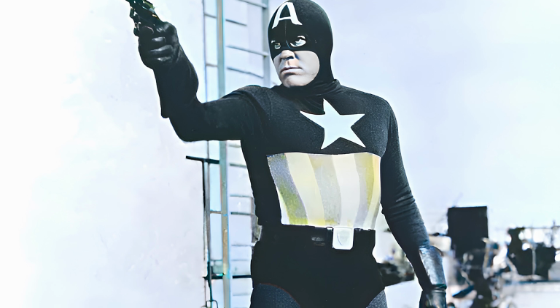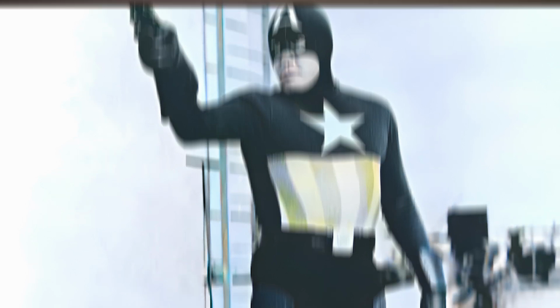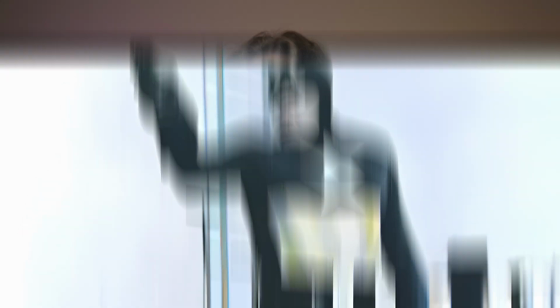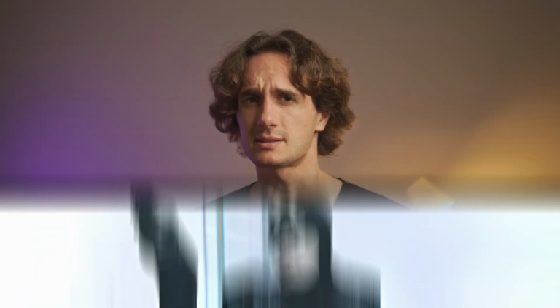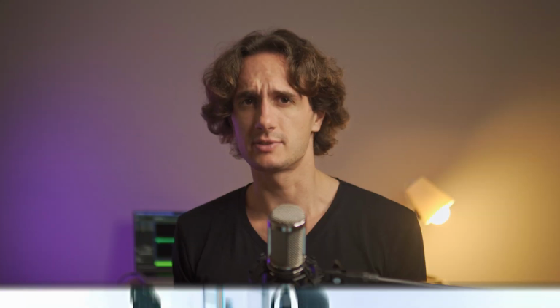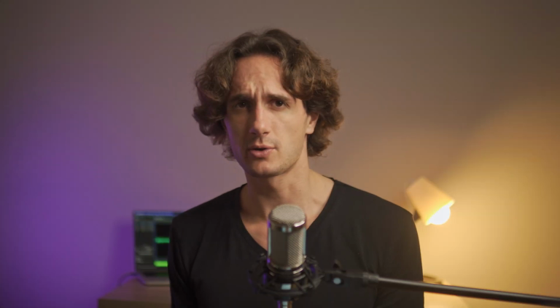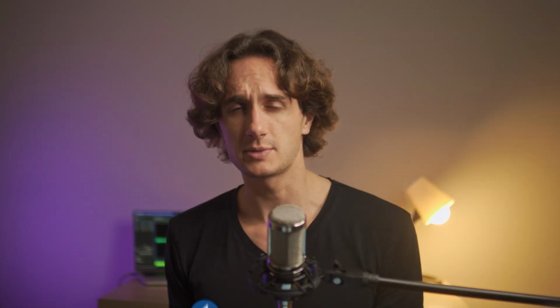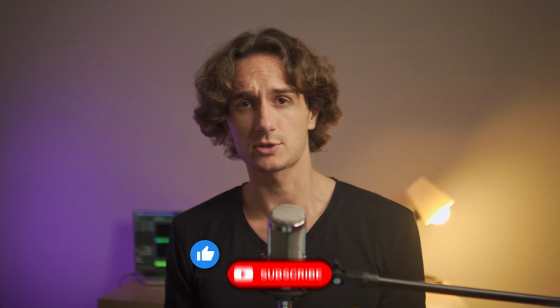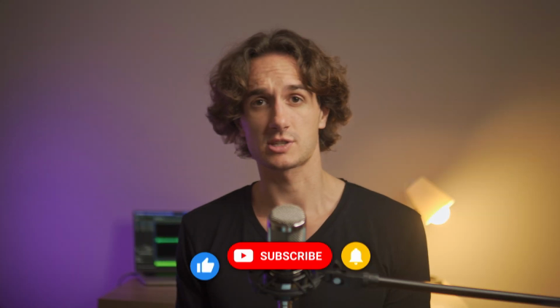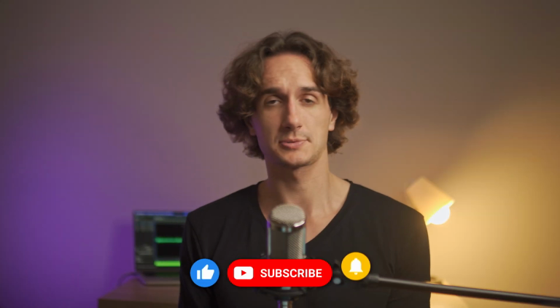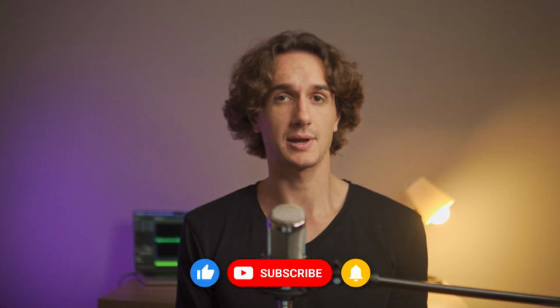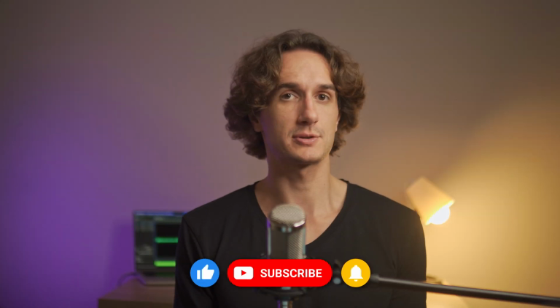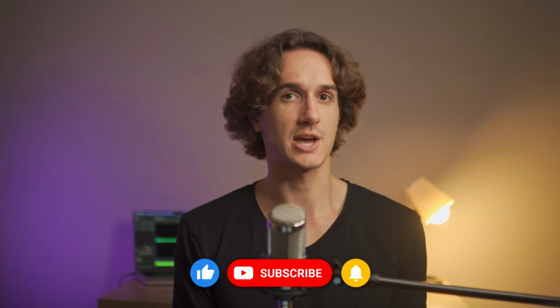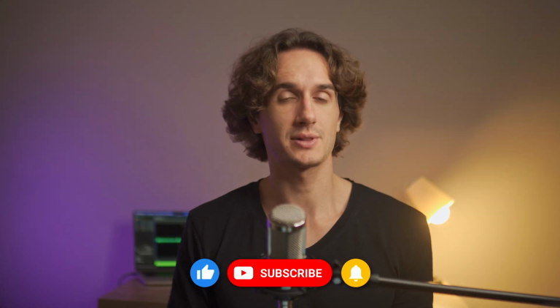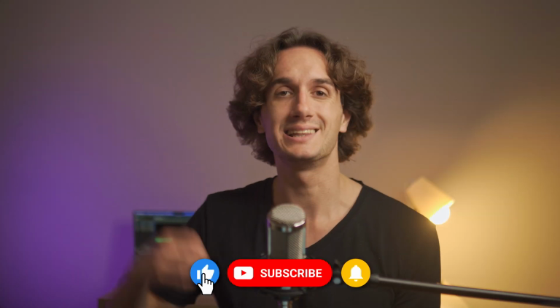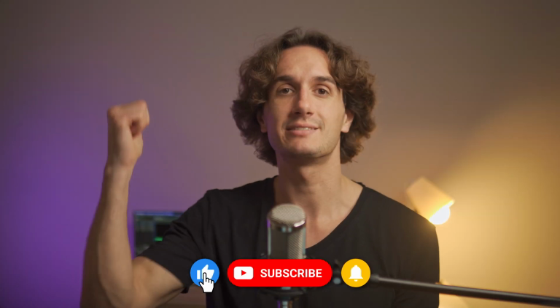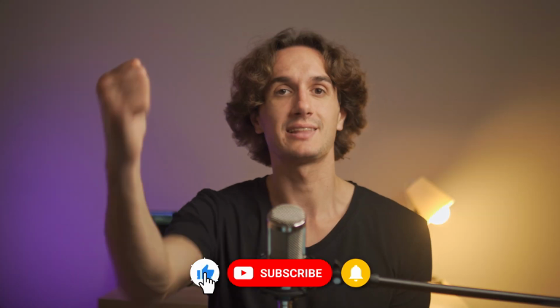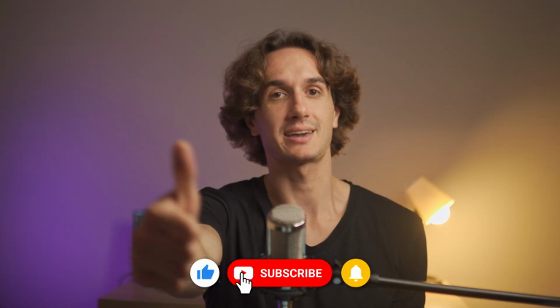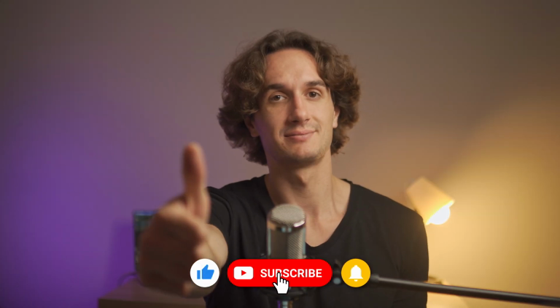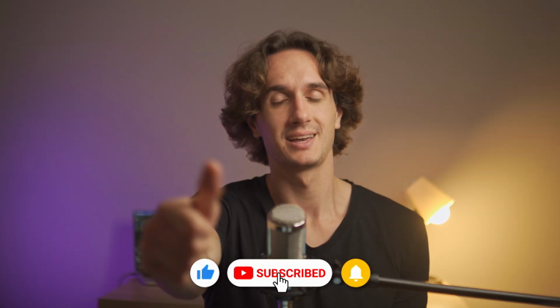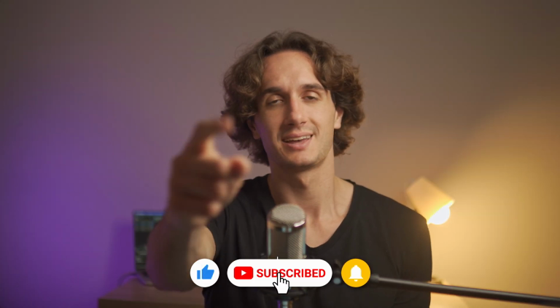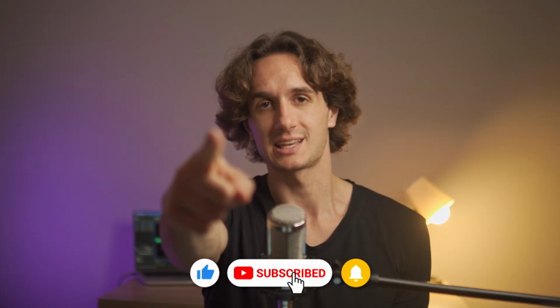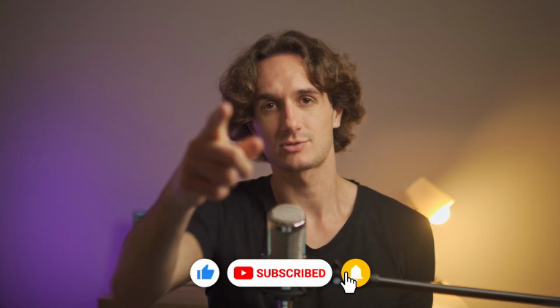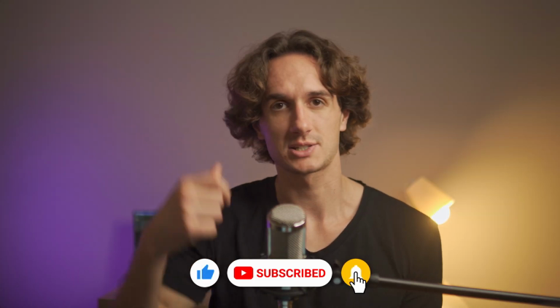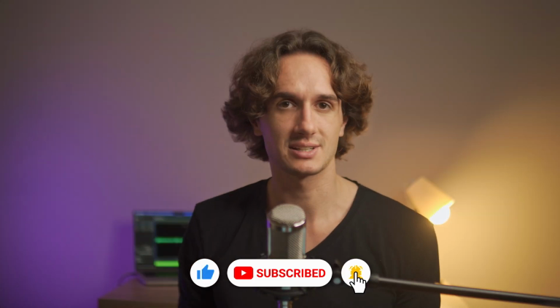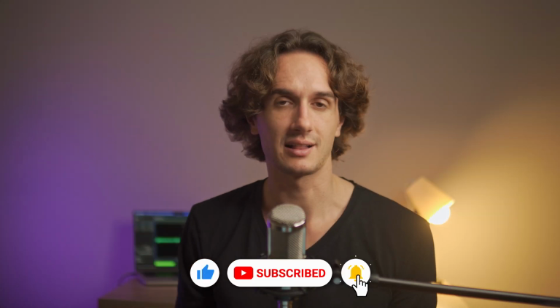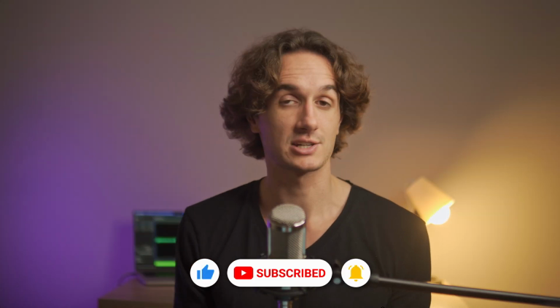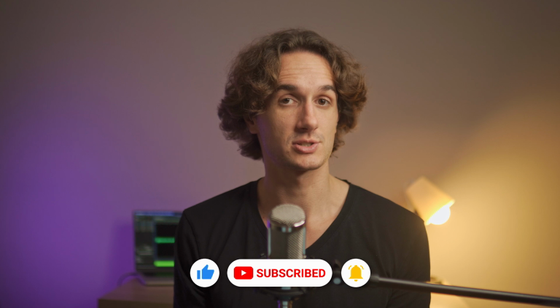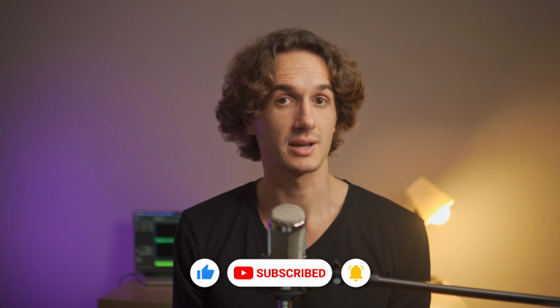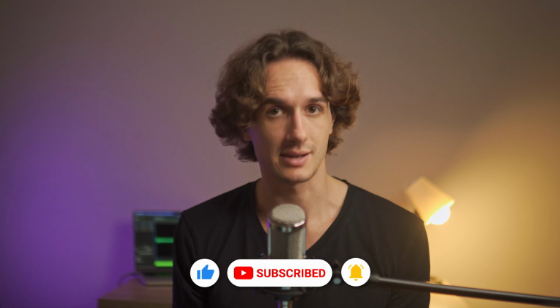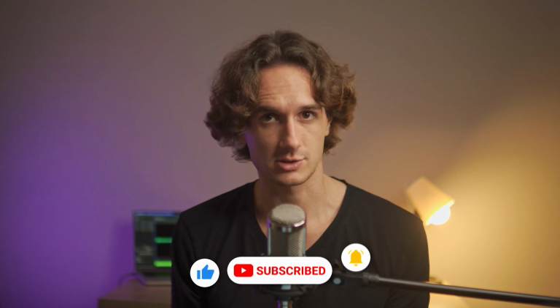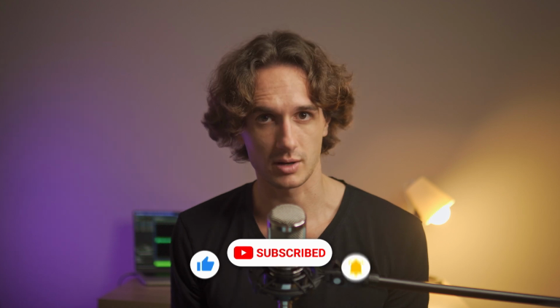If you liked this video, be sure to subscribe to the channel and leave a like. Thanks for watching, I'll catch you in the next one.